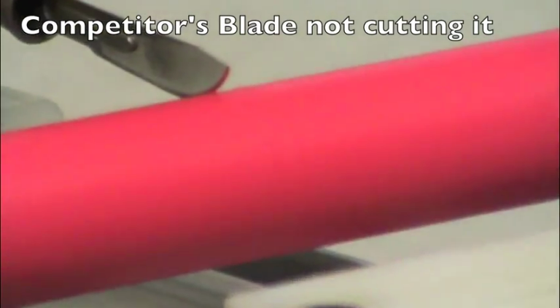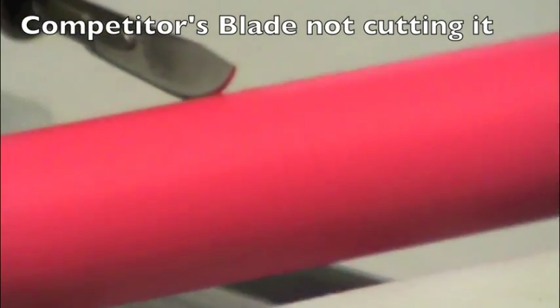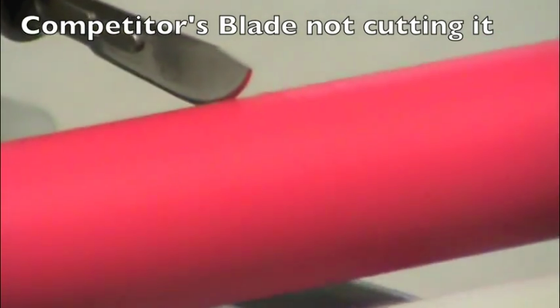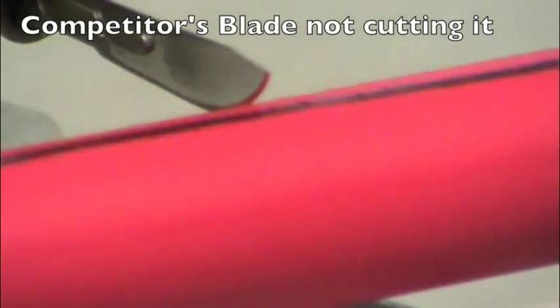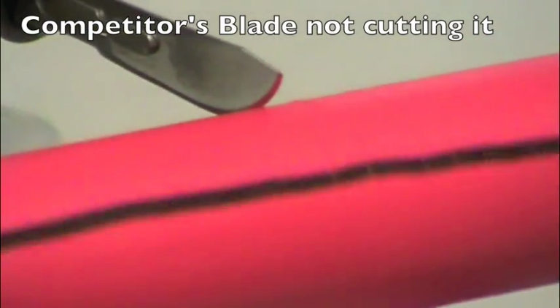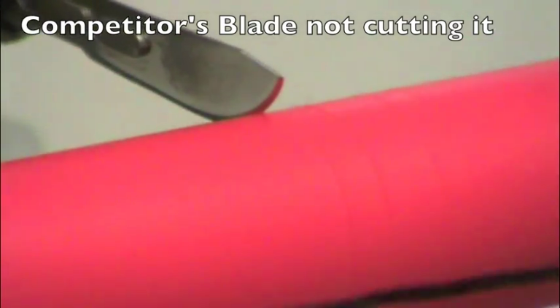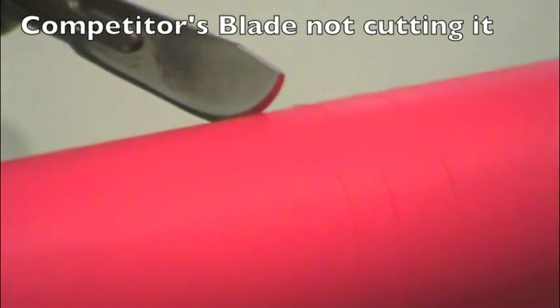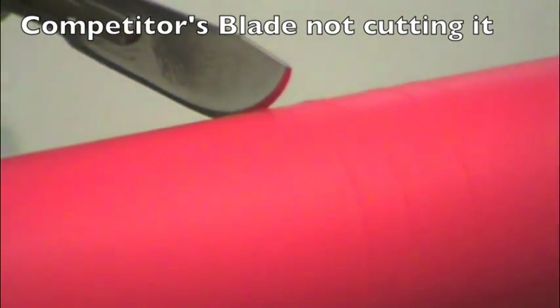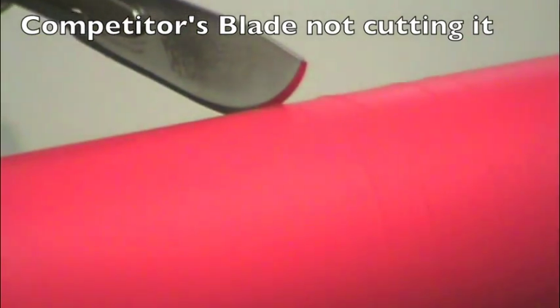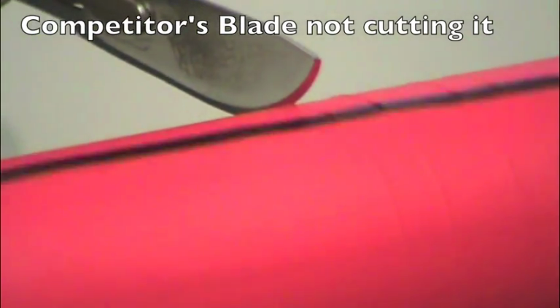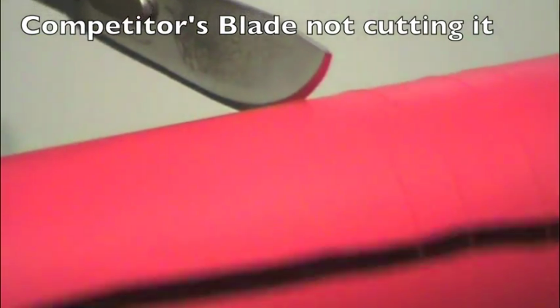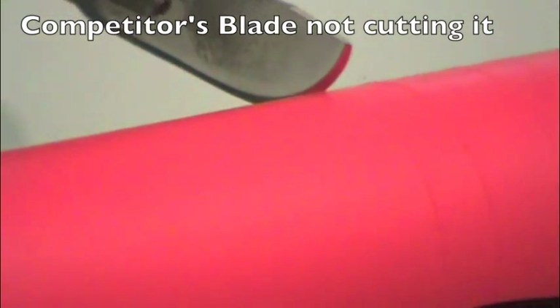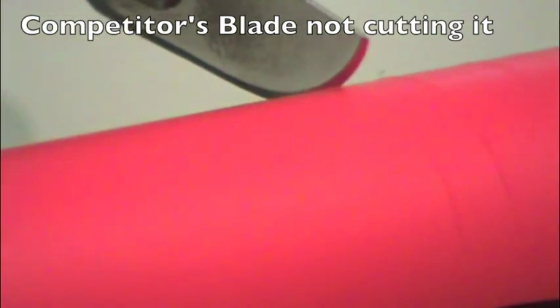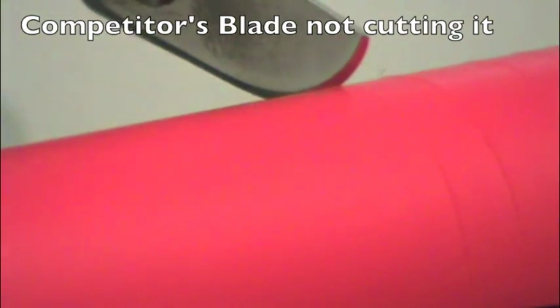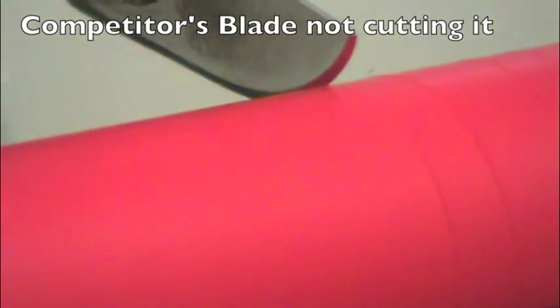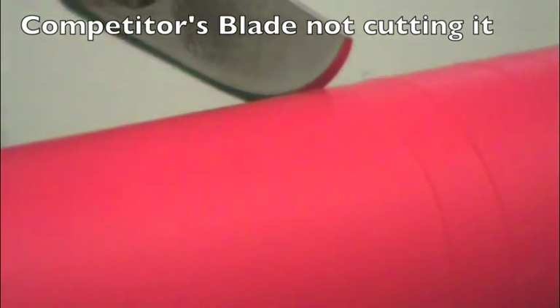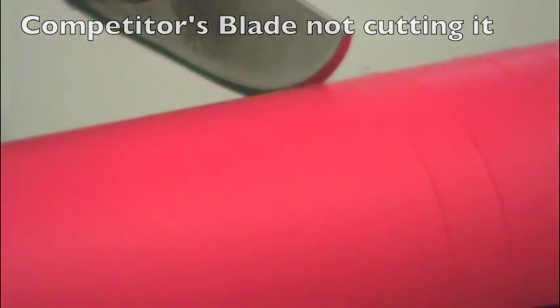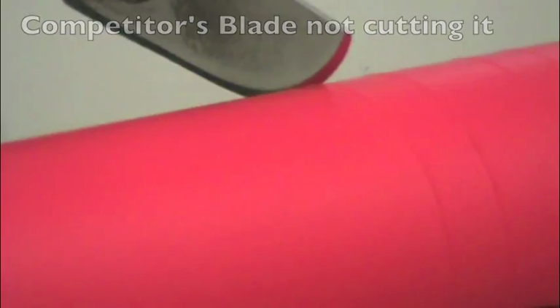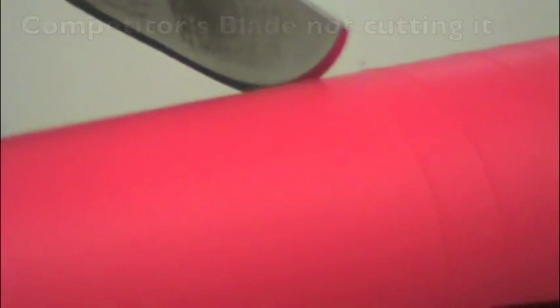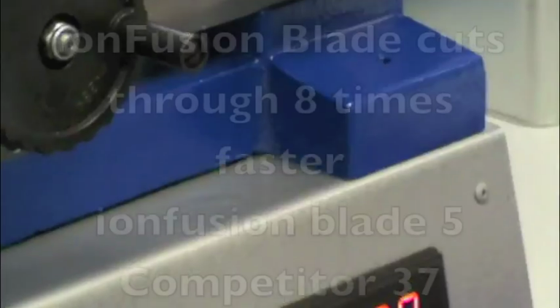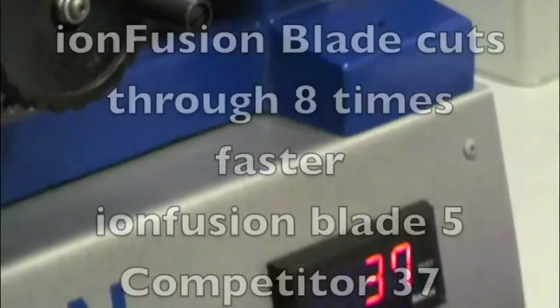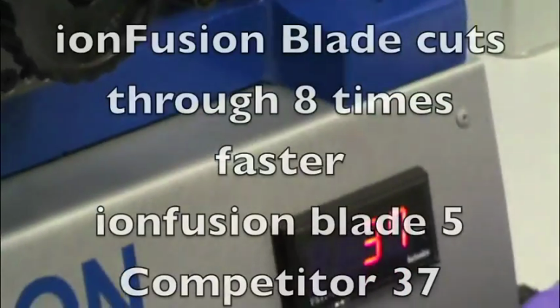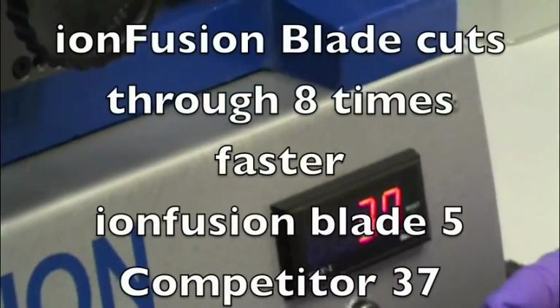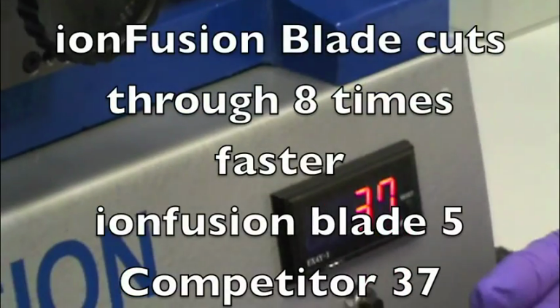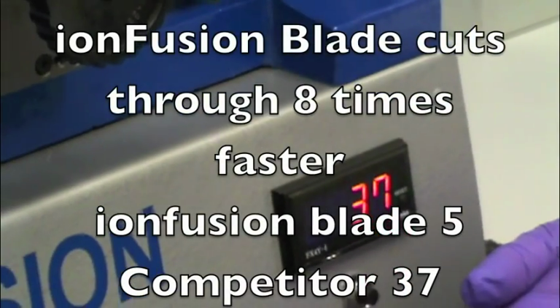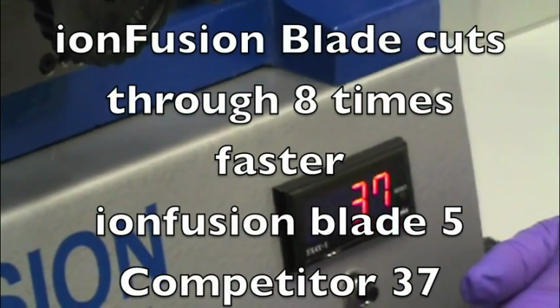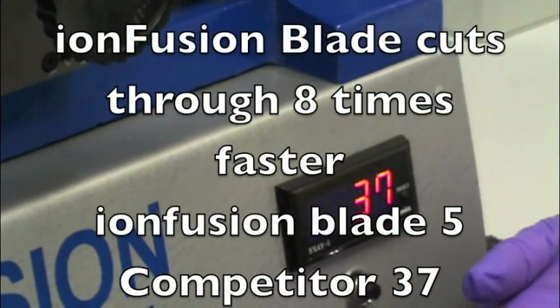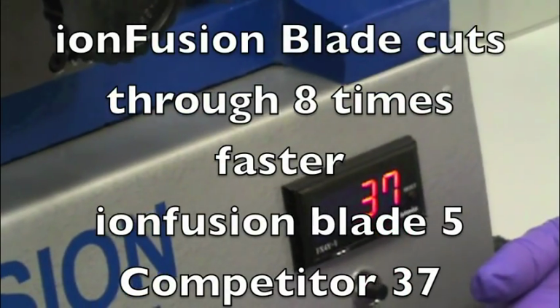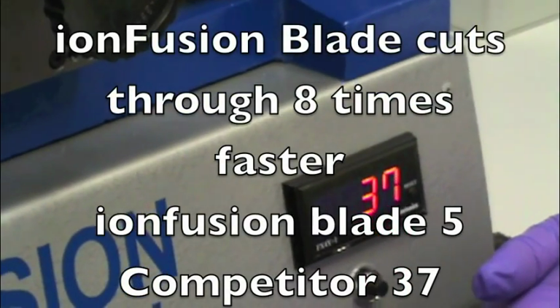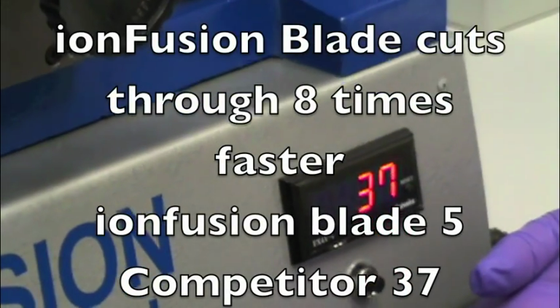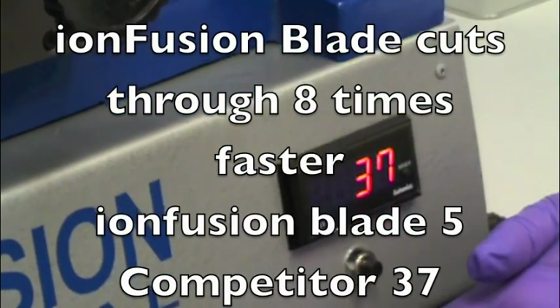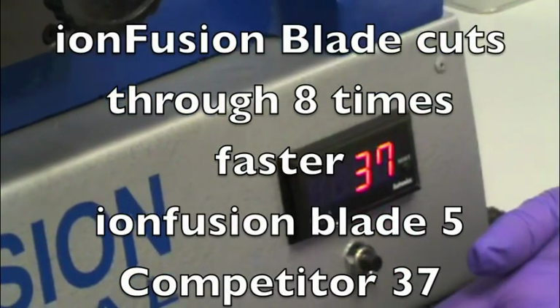As you can see, it took 37 revolutions for the competitor to cut through the test media.